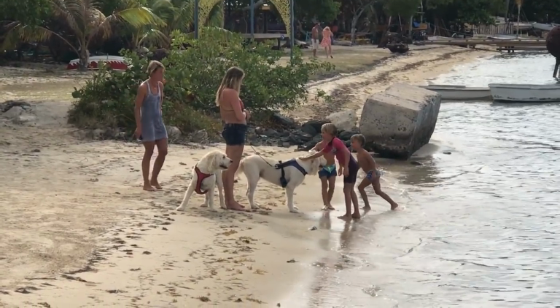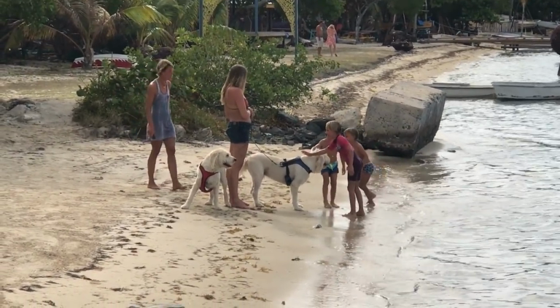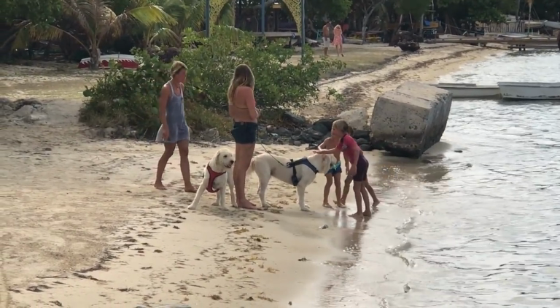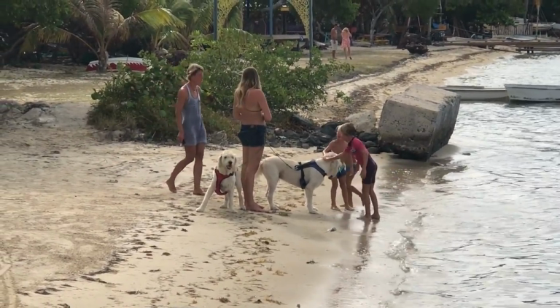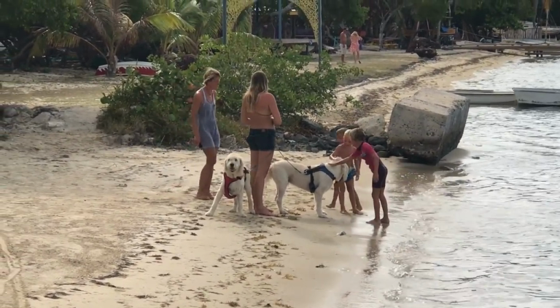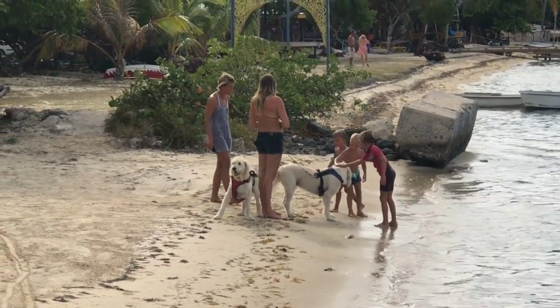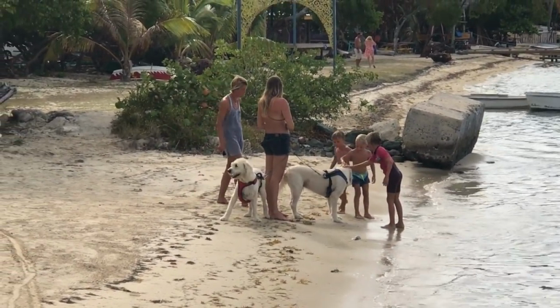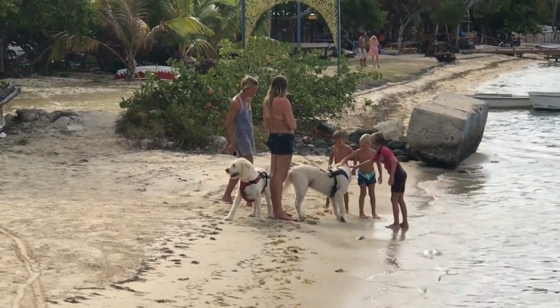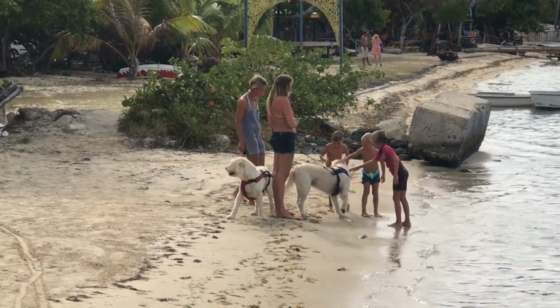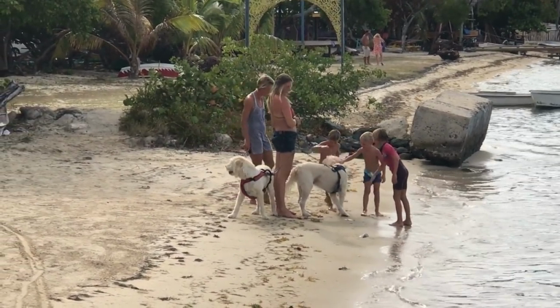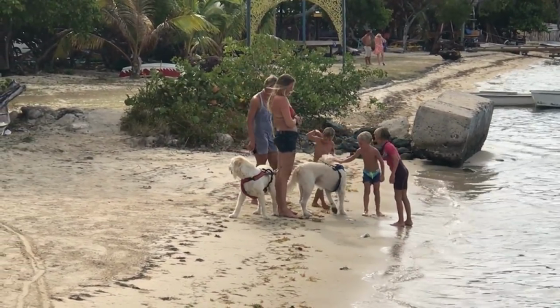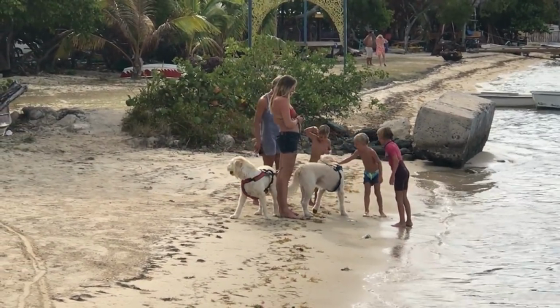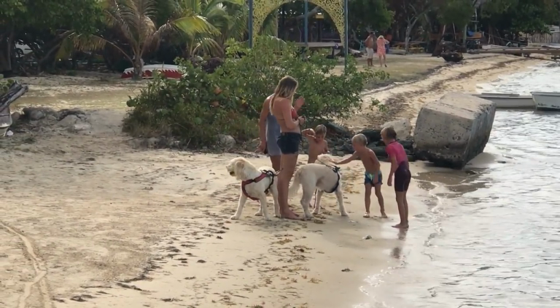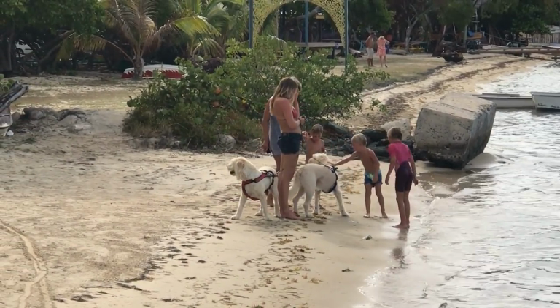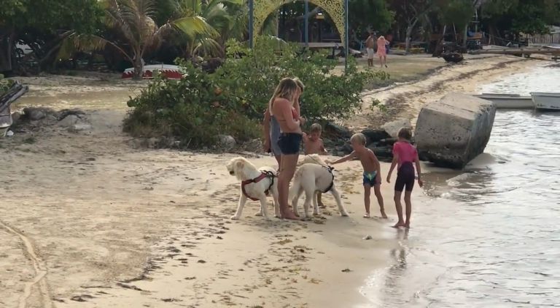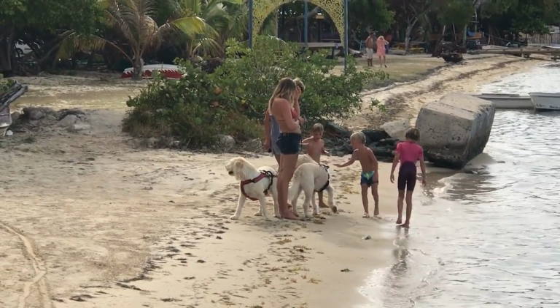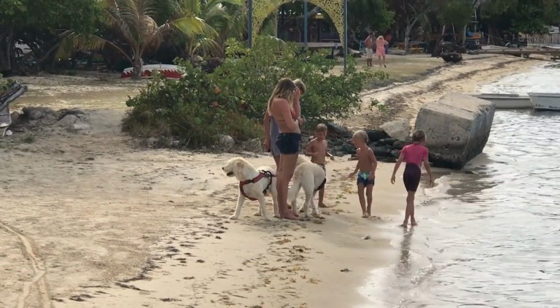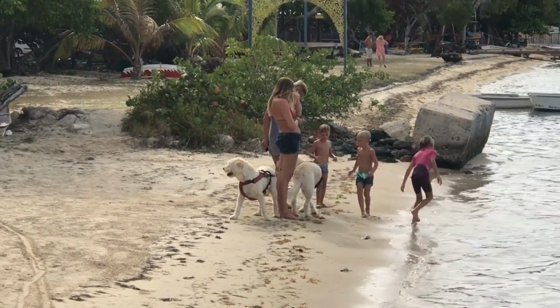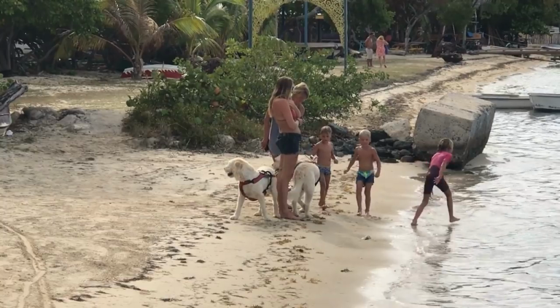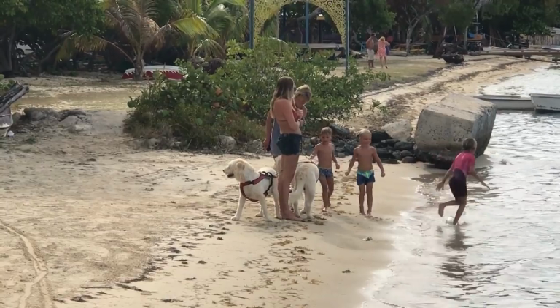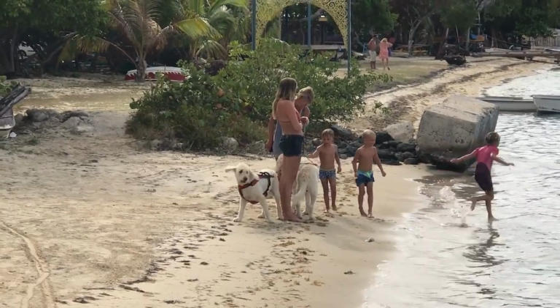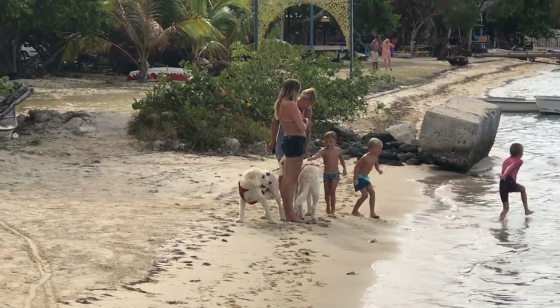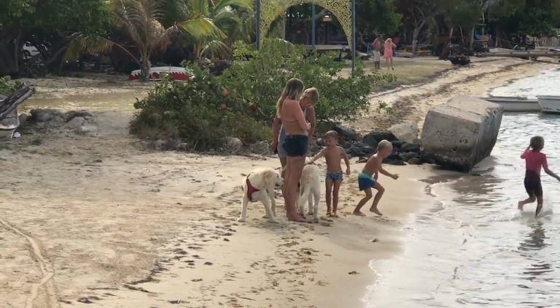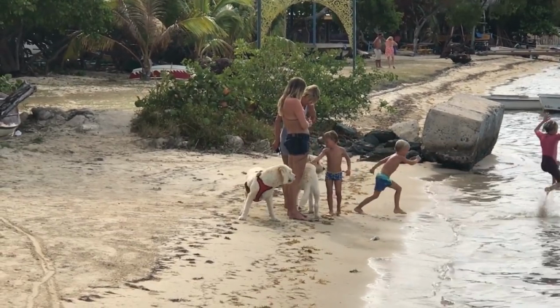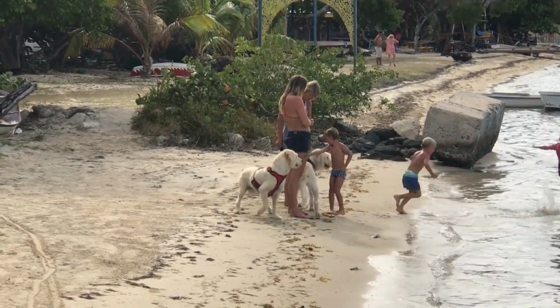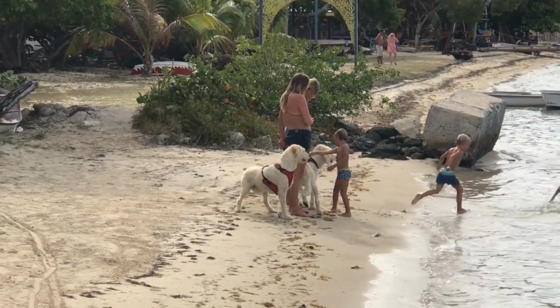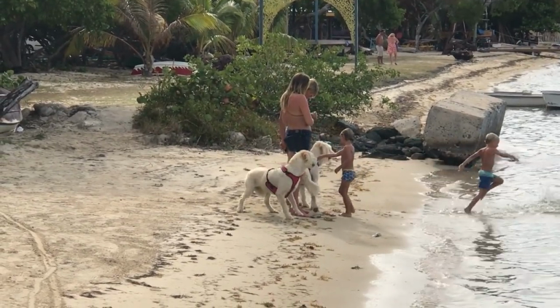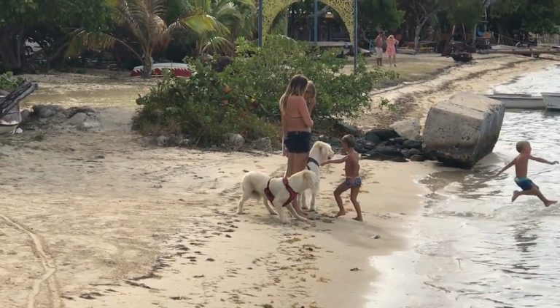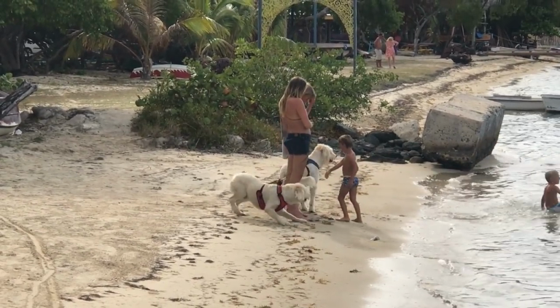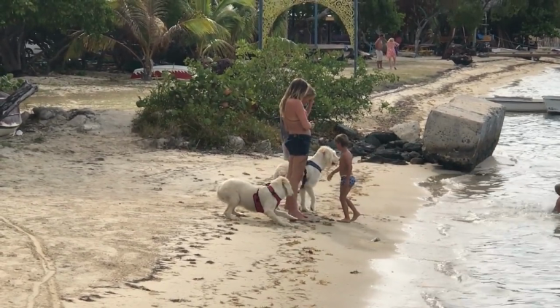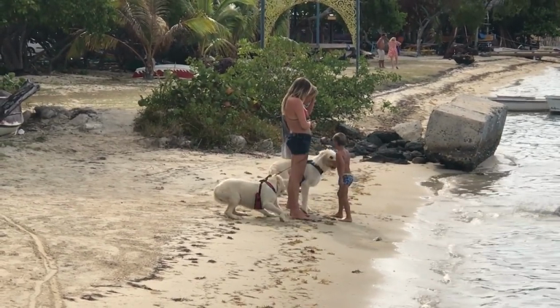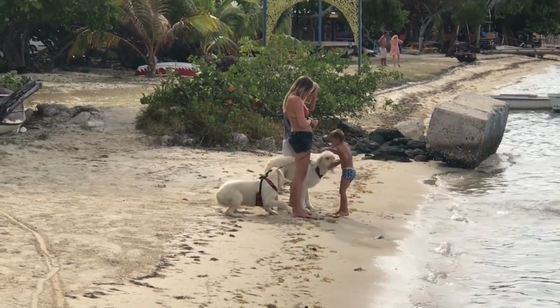The dogs are a hit pretty much everywhere we go, although they are a little shy and nervous around people they don't know.